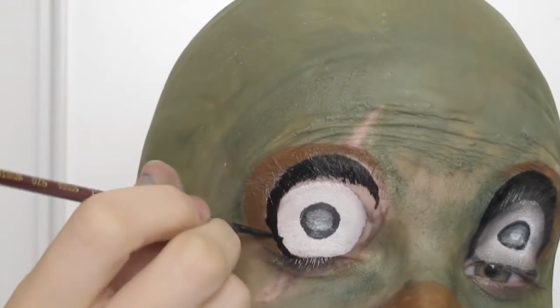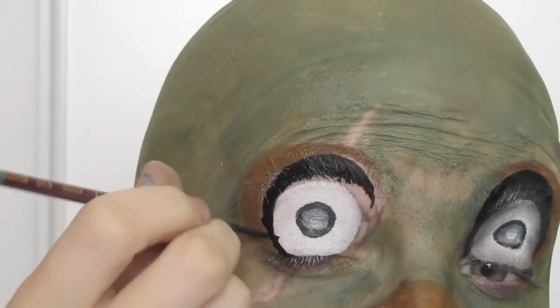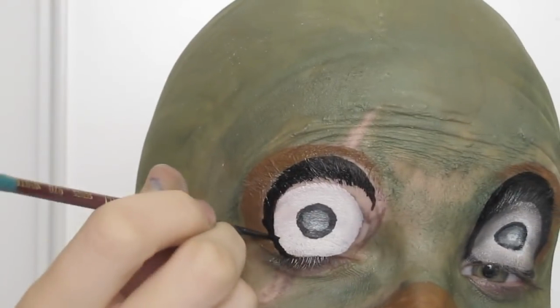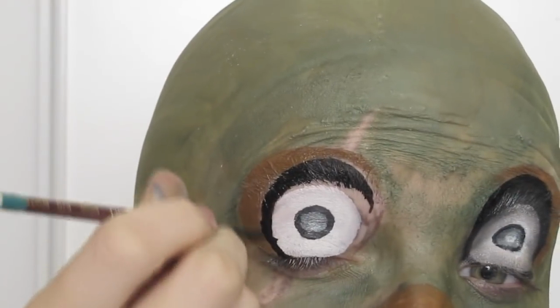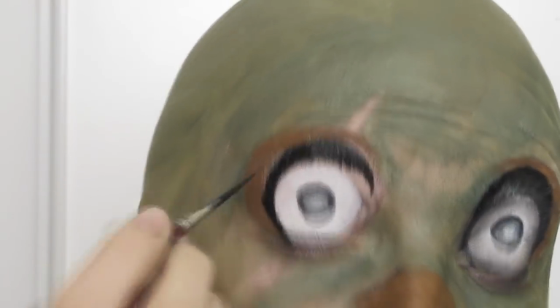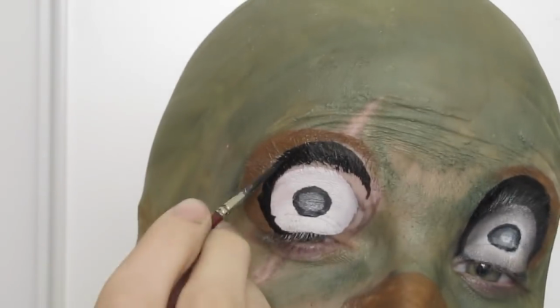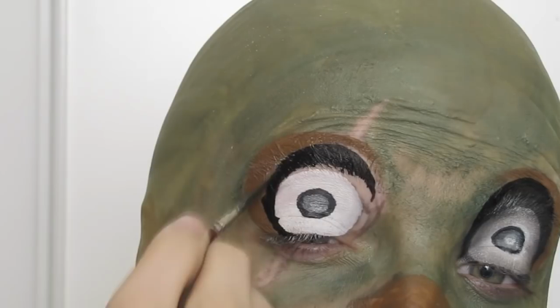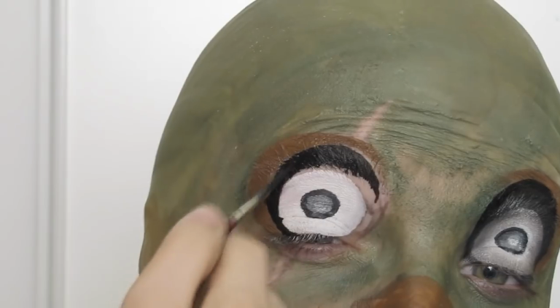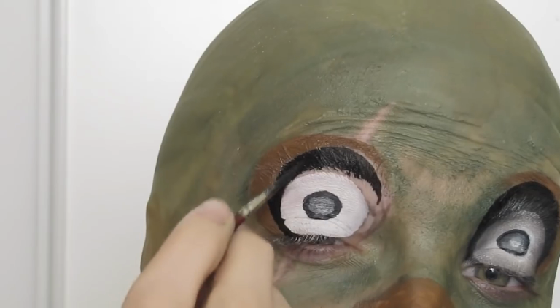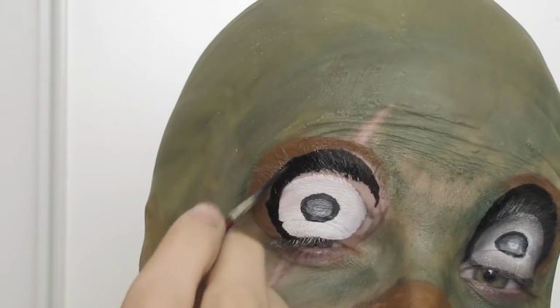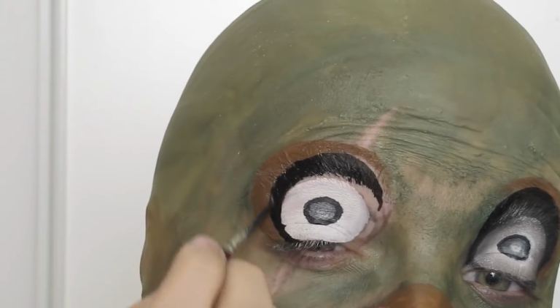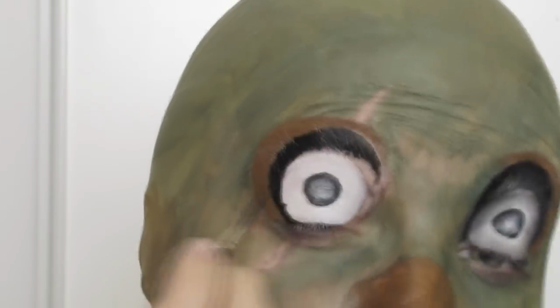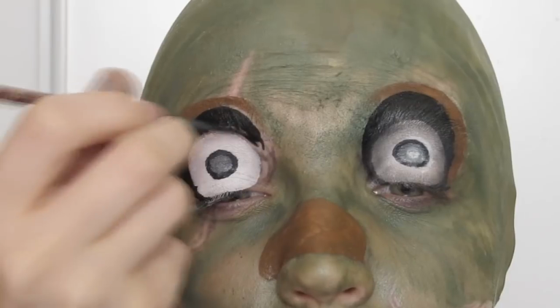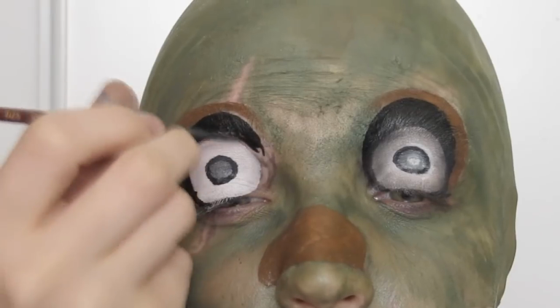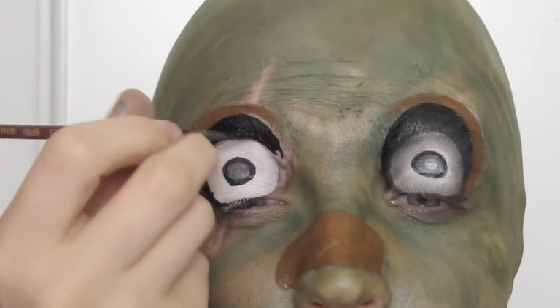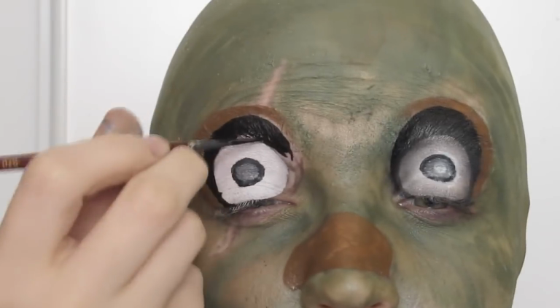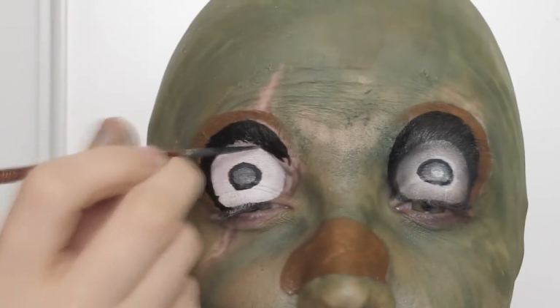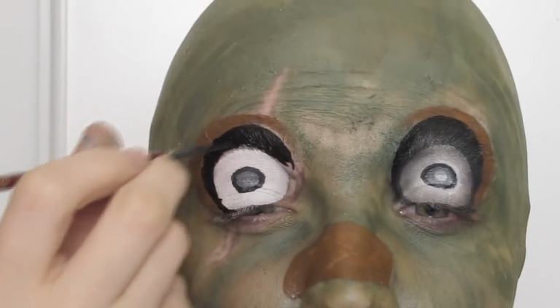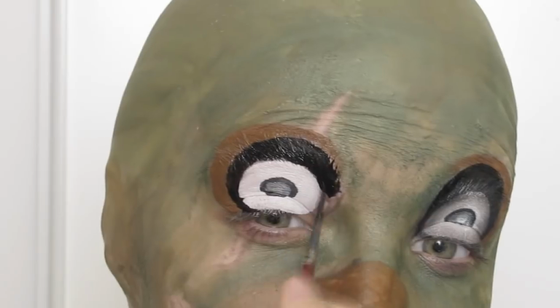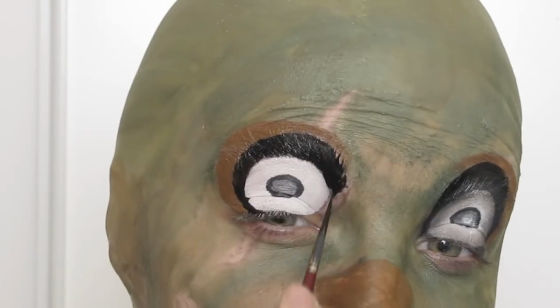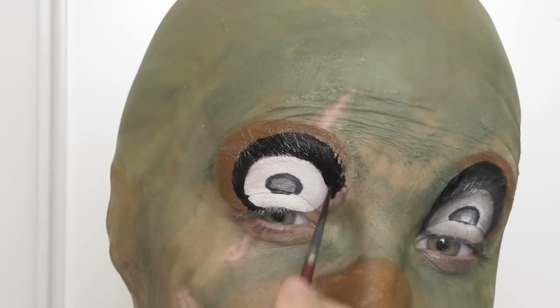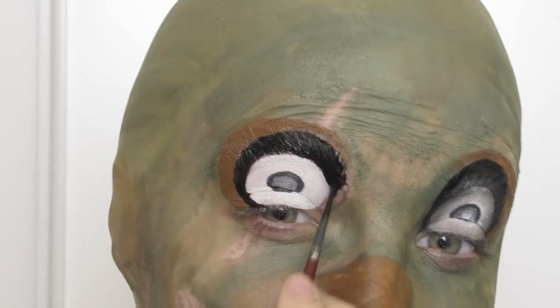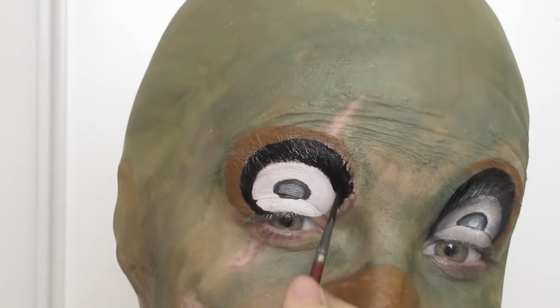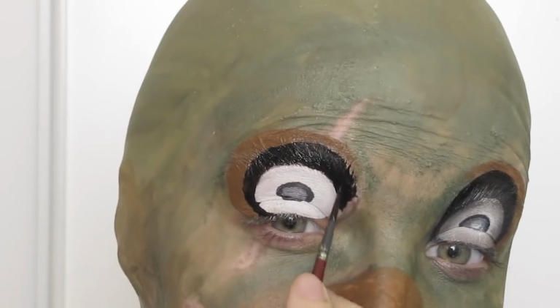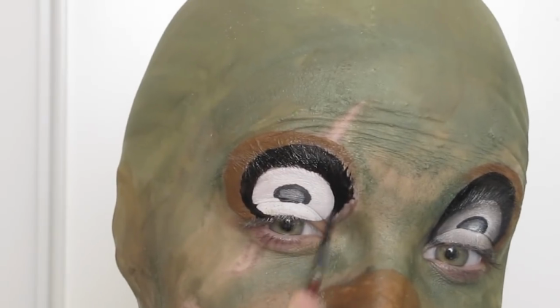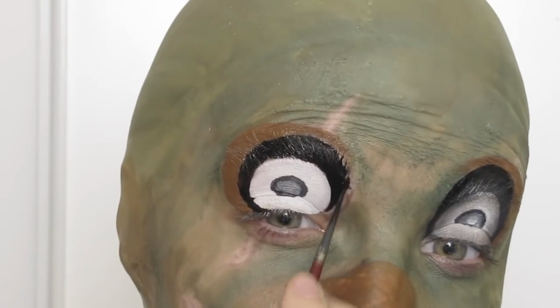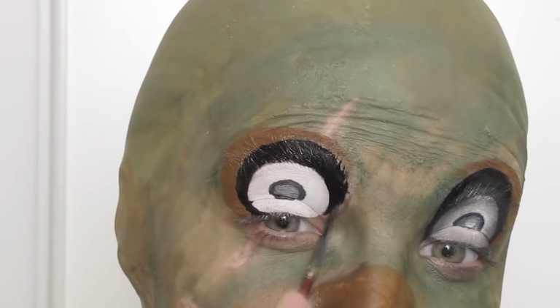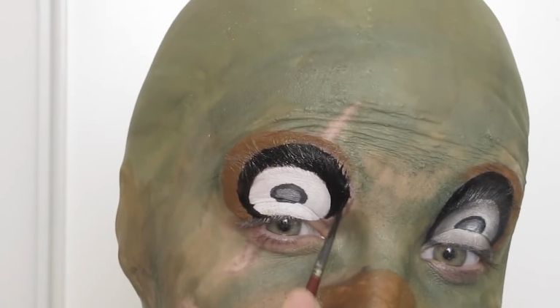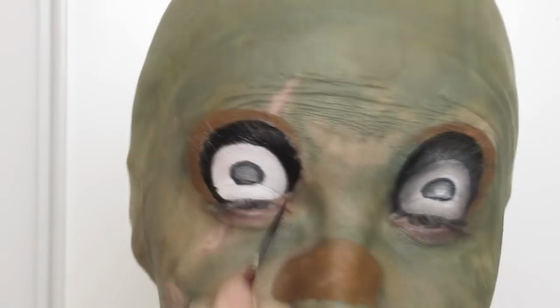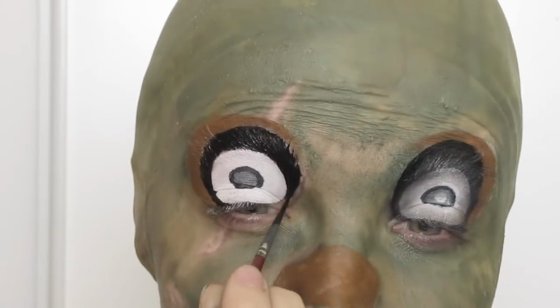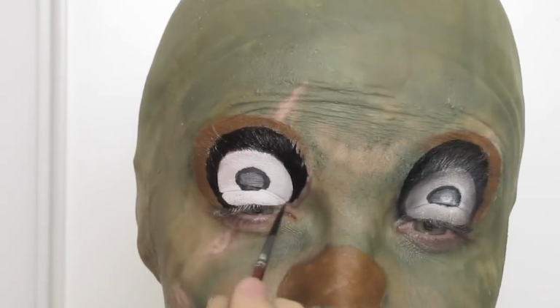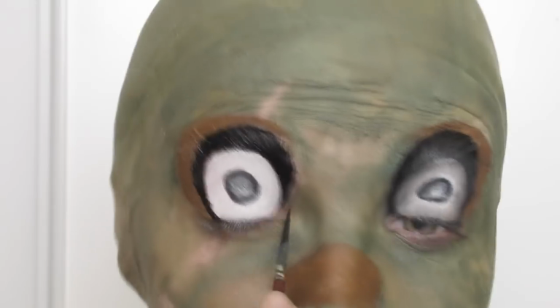I filled in the remaining area of the eye with black and then took a grey eyeshadow to go around the white area and make it appear deeper.